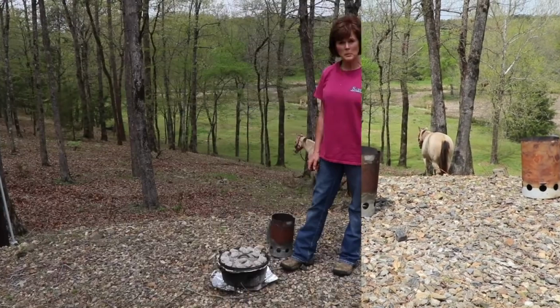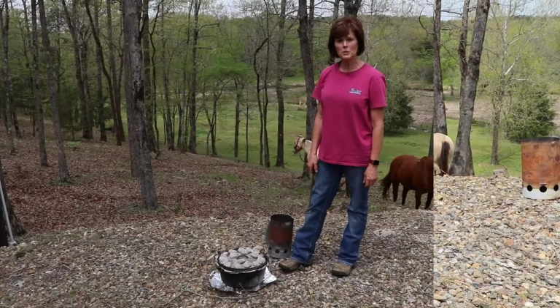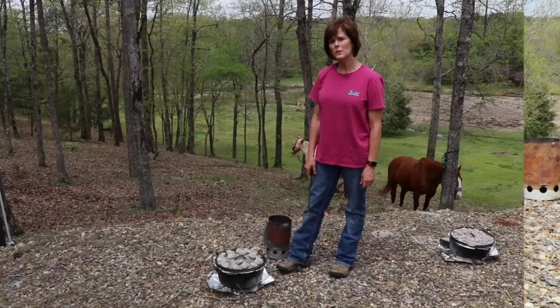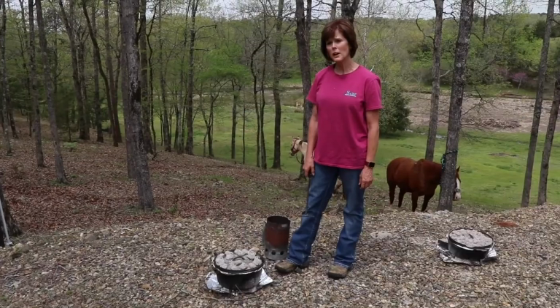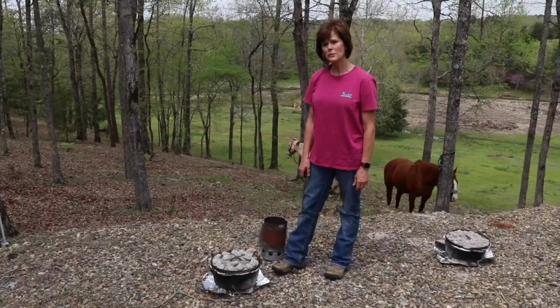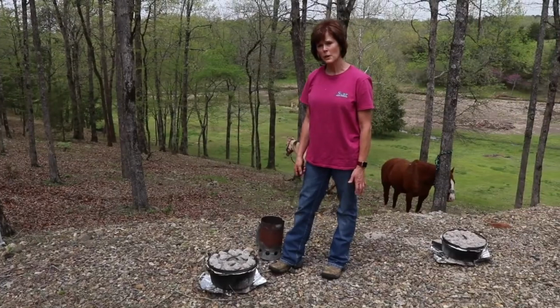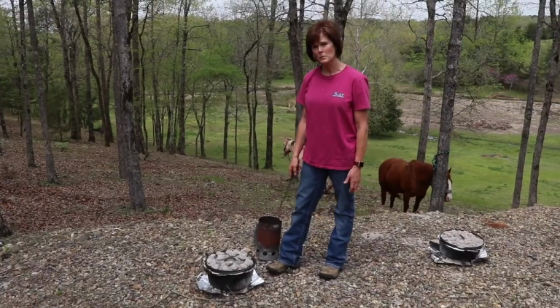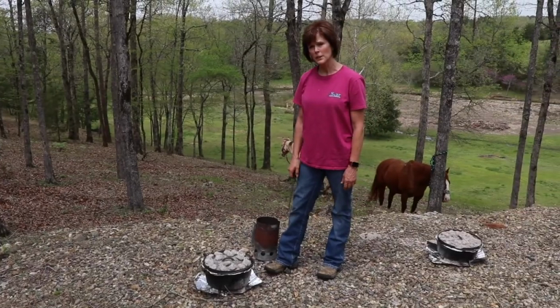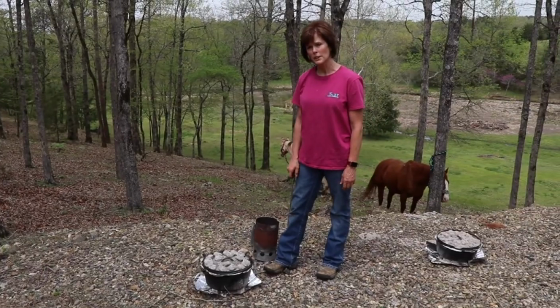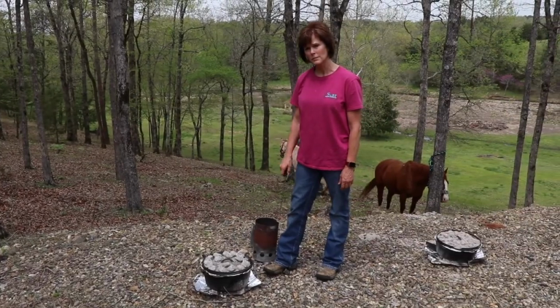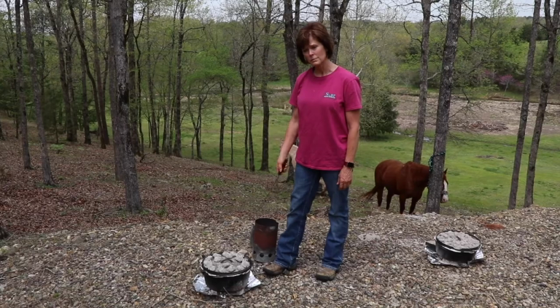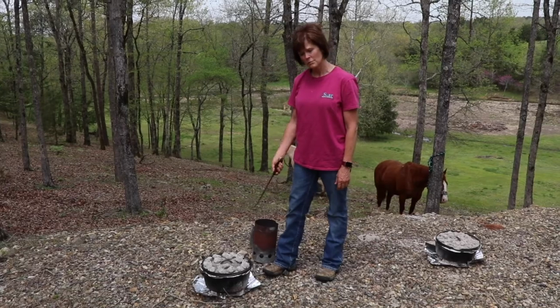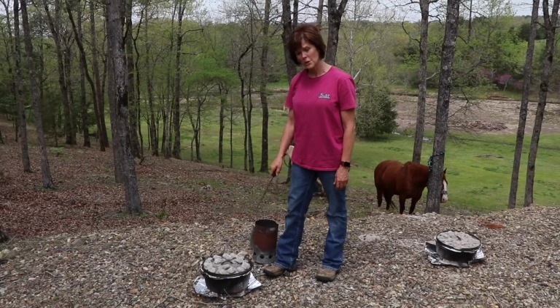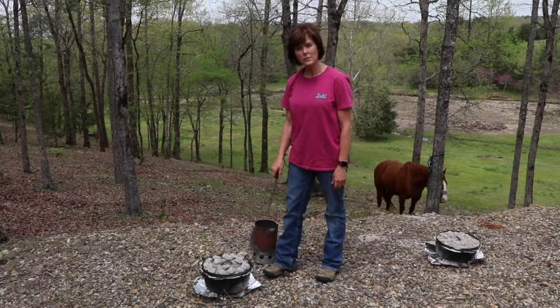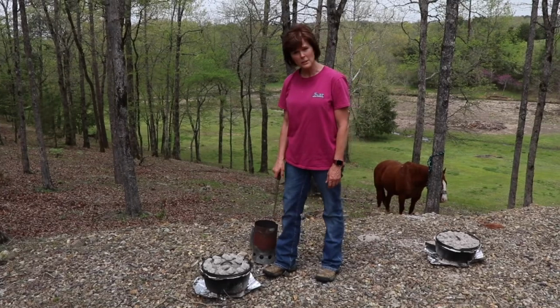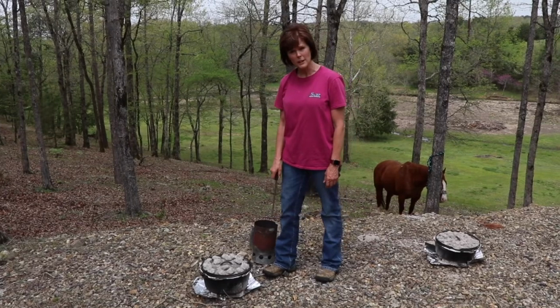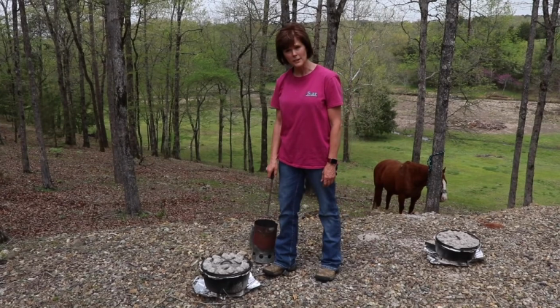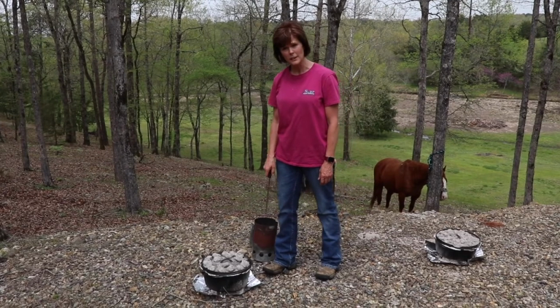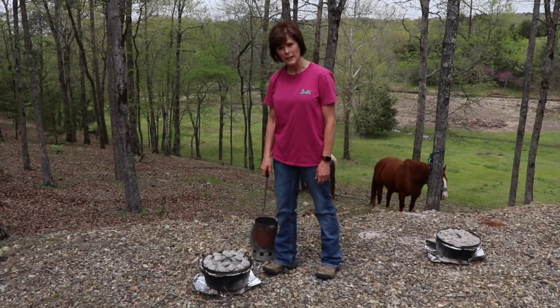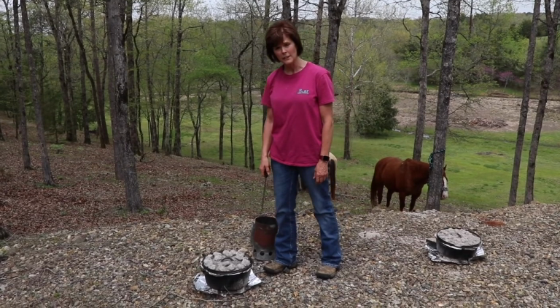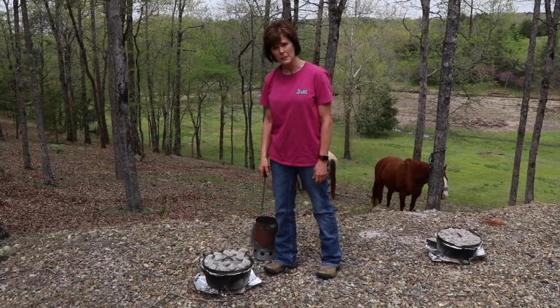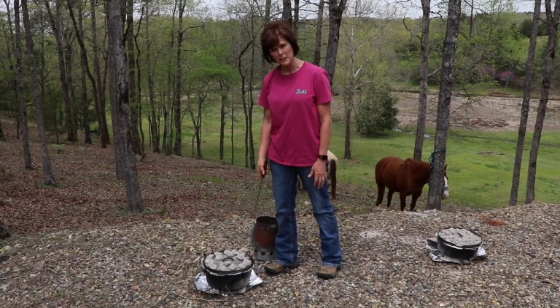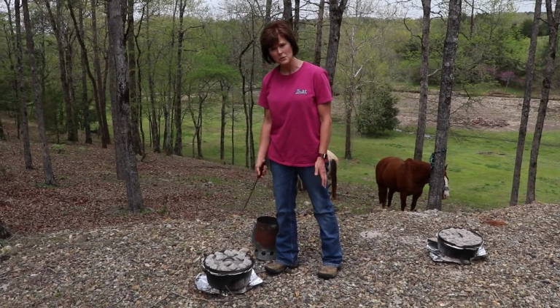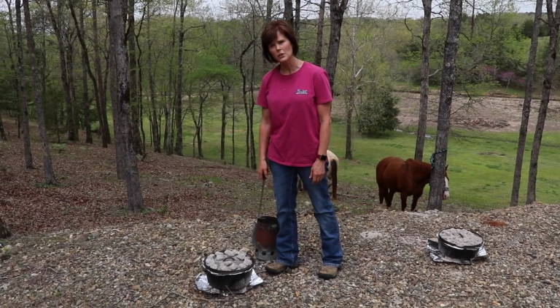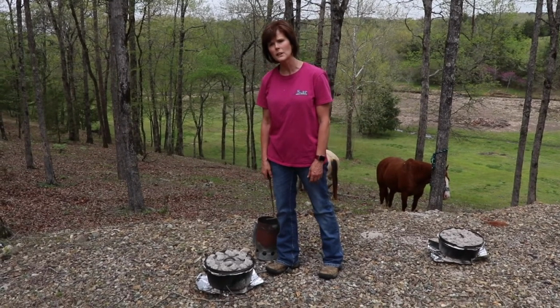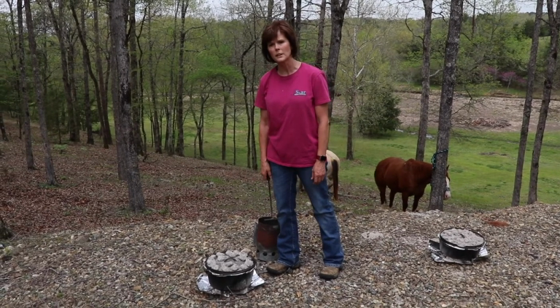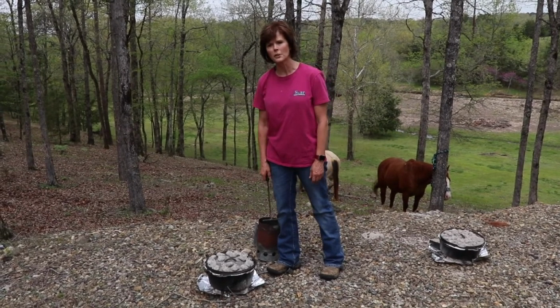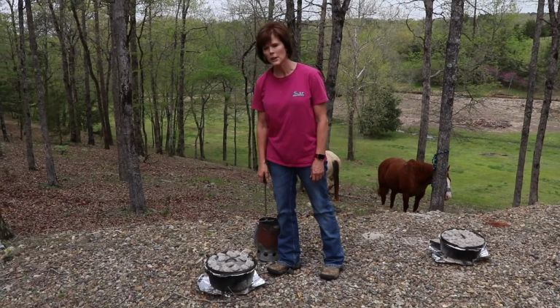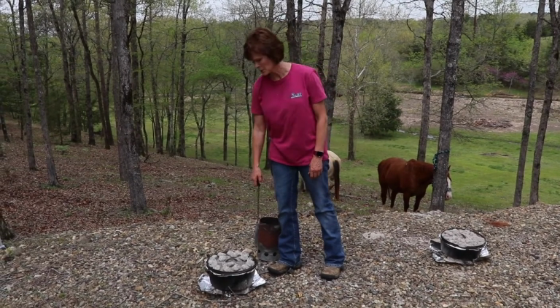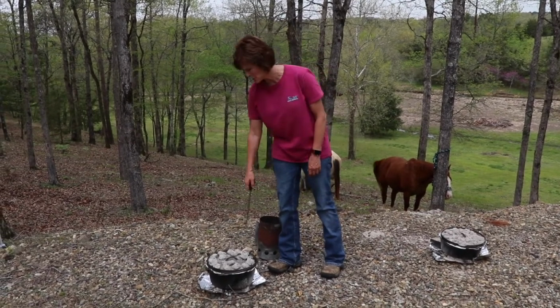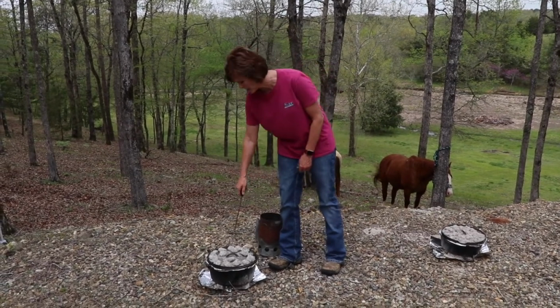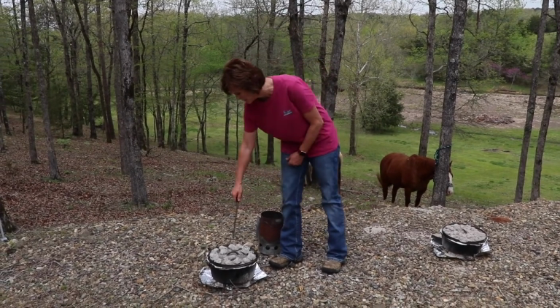Timer's gone off so I'm going to check the dessert, and if it needs to cook a little longer I'll rotate it.